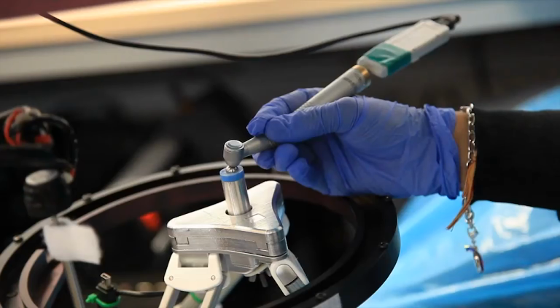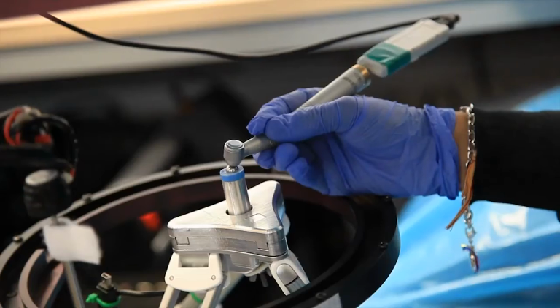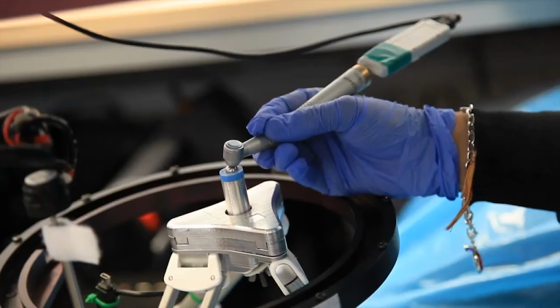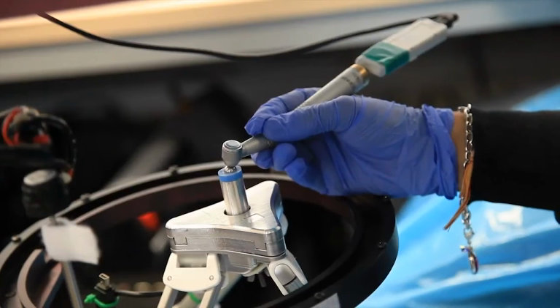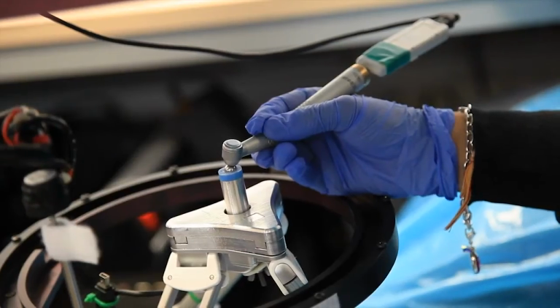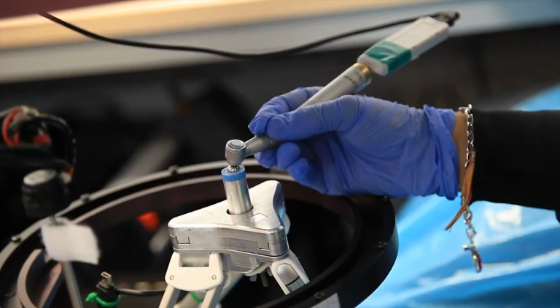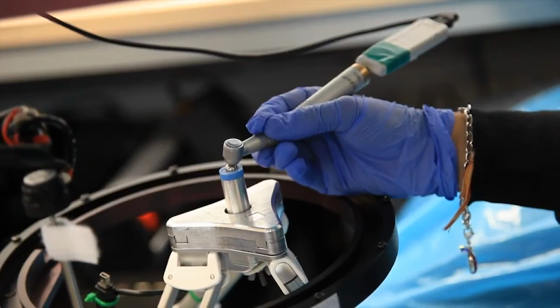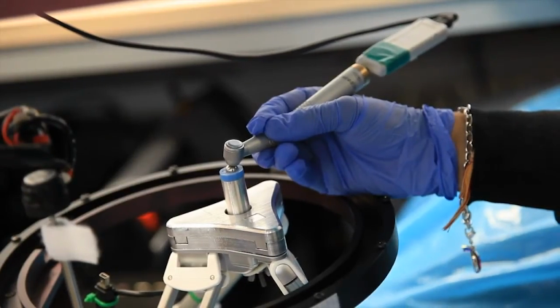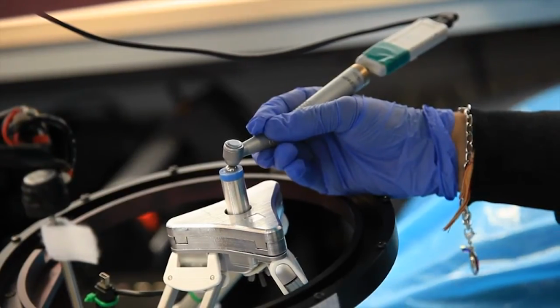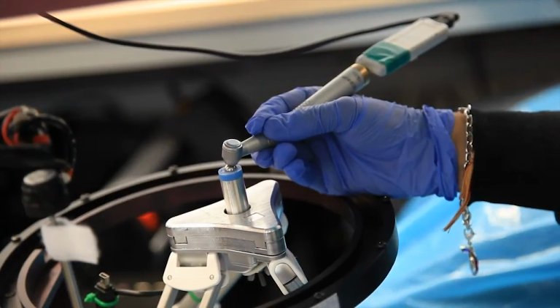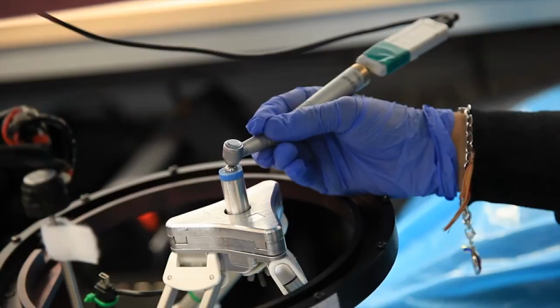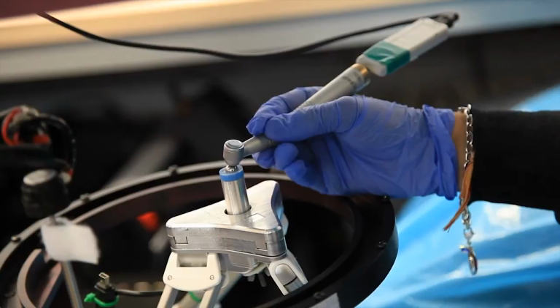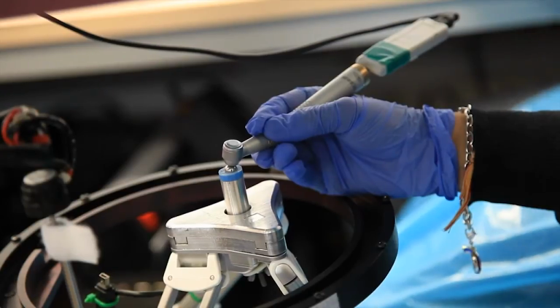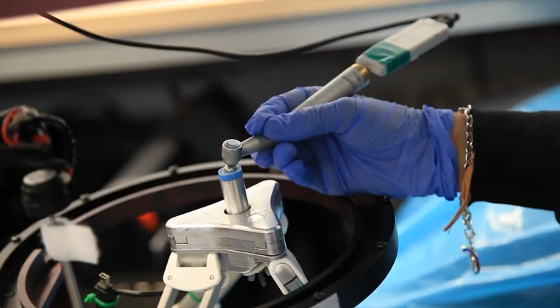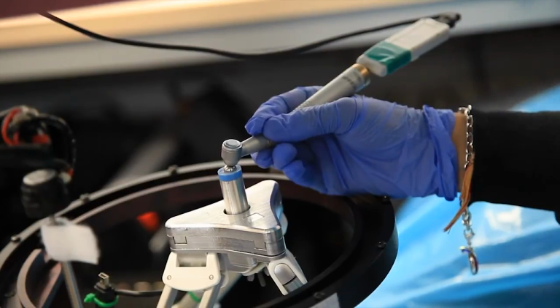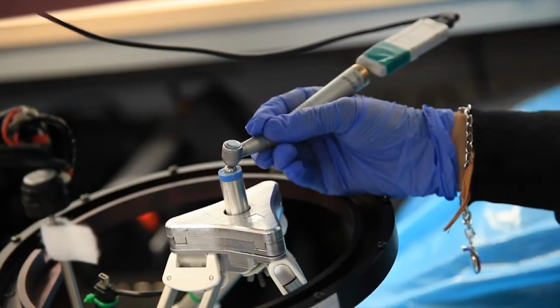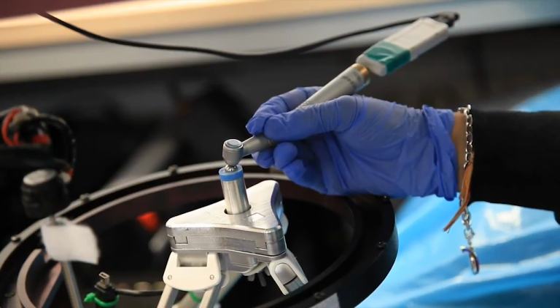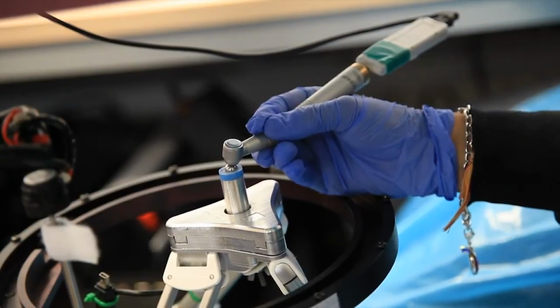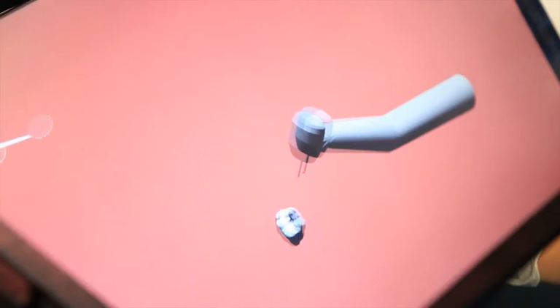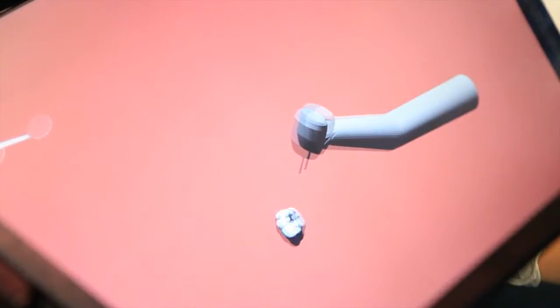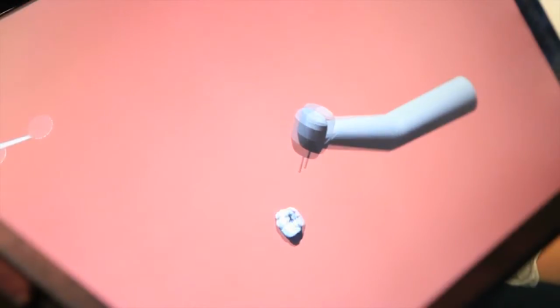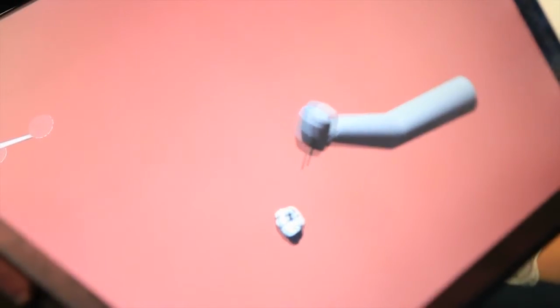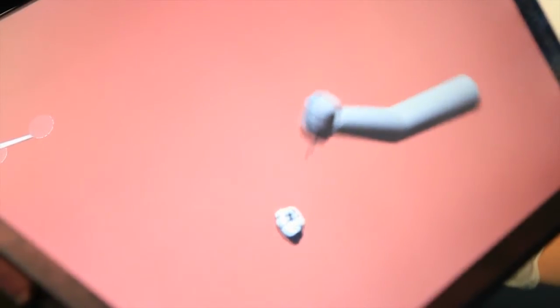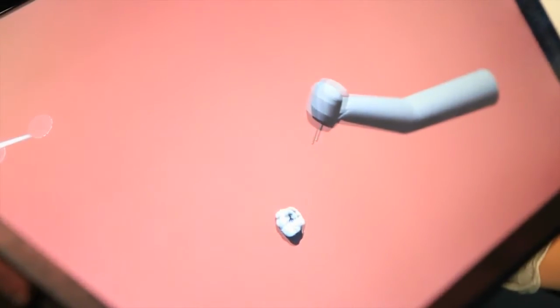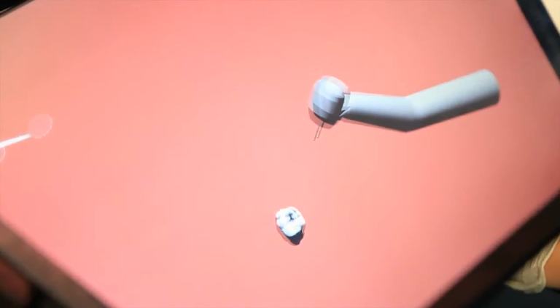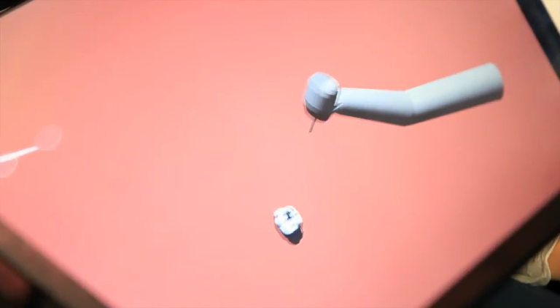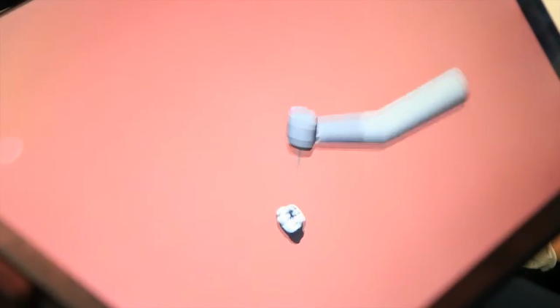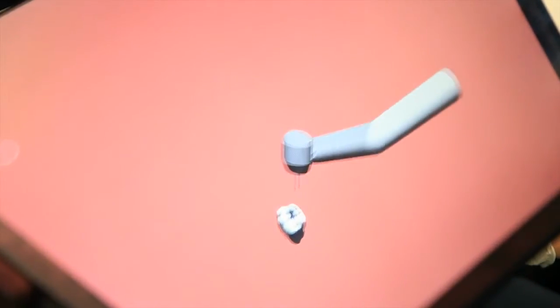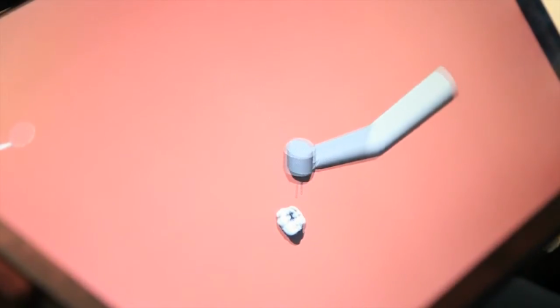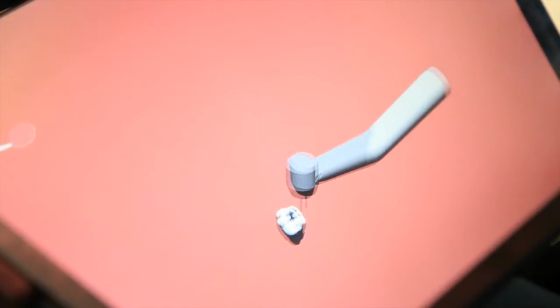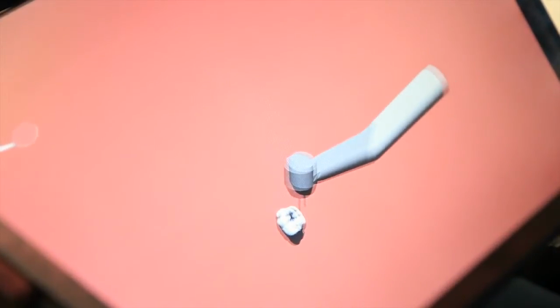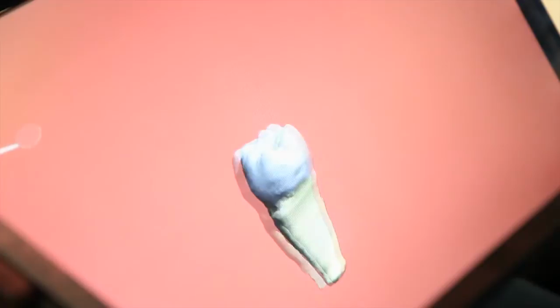You've then got a virtual reality handpiece, which tracks where the handpiece is in relation to you drilling the tooth on a patient with a cavity.